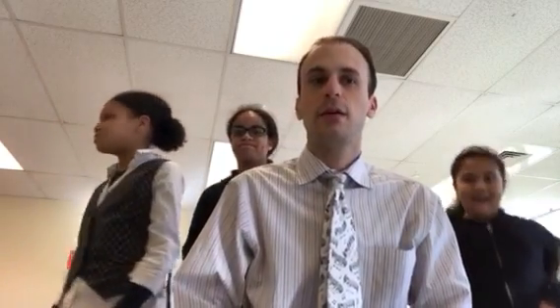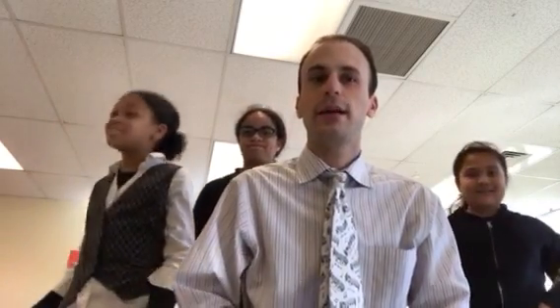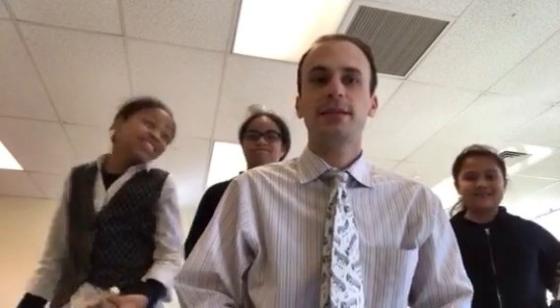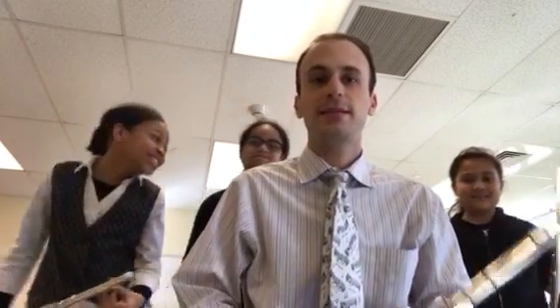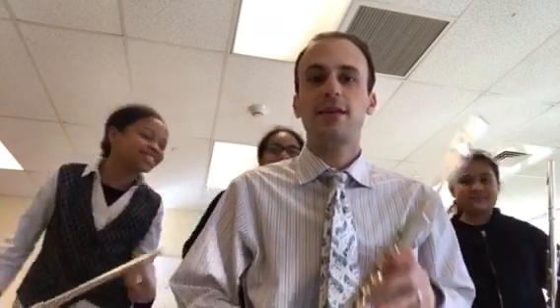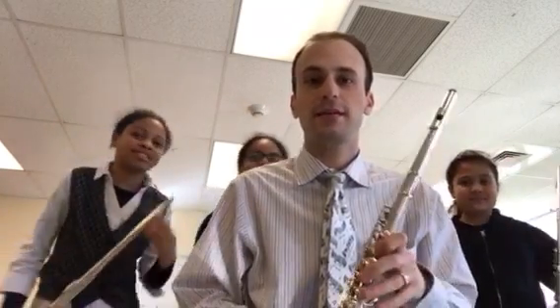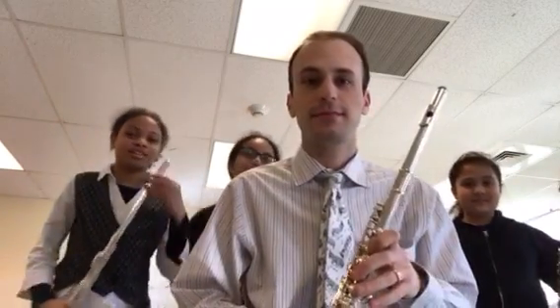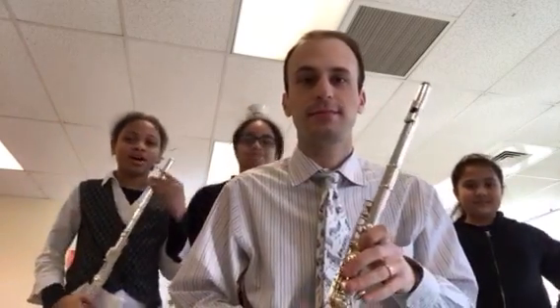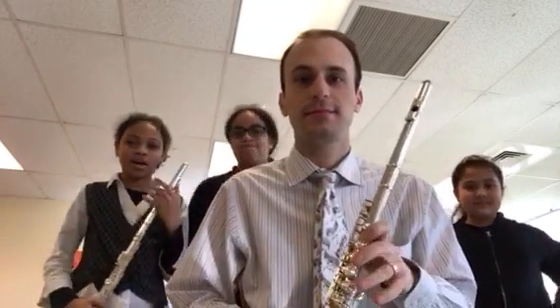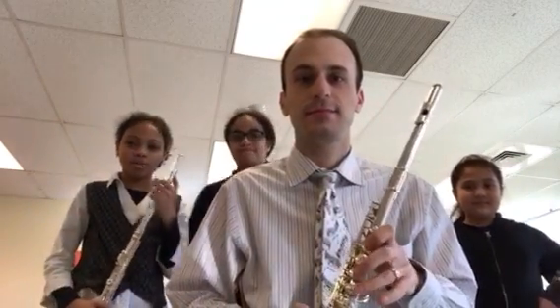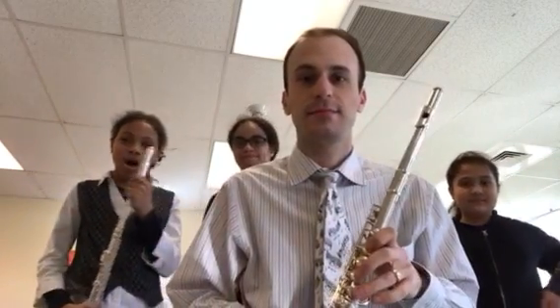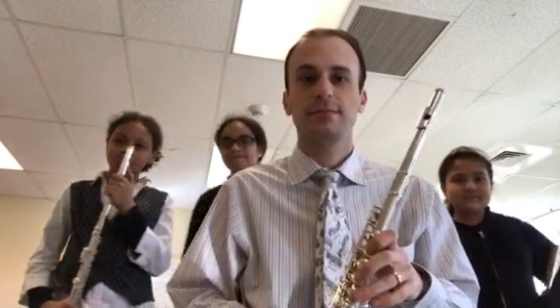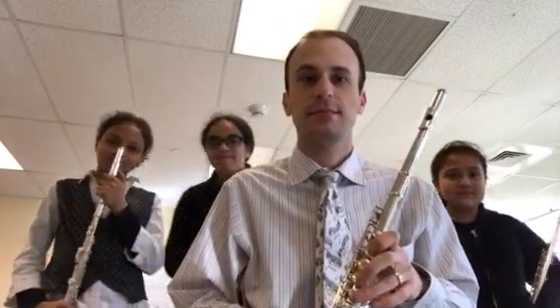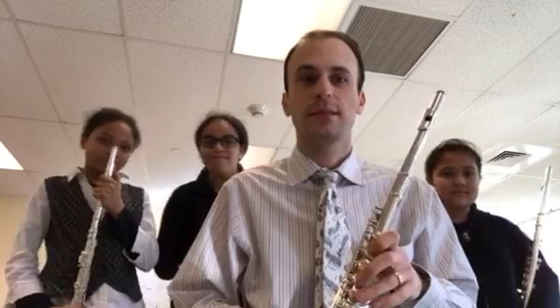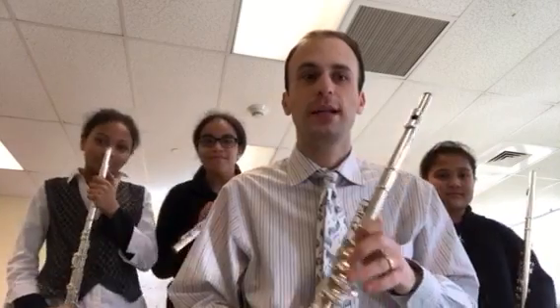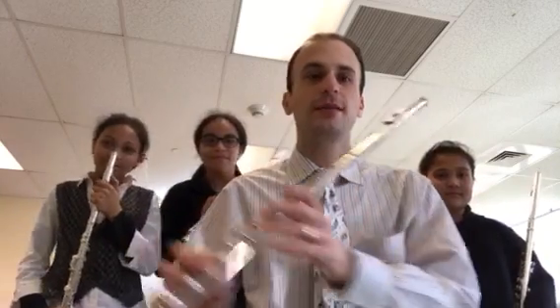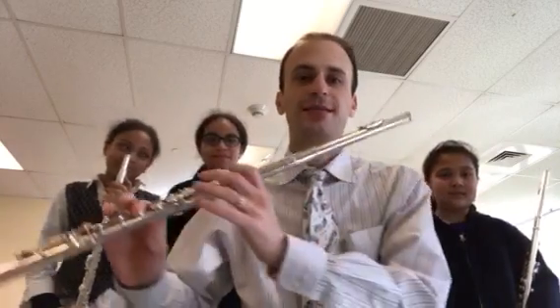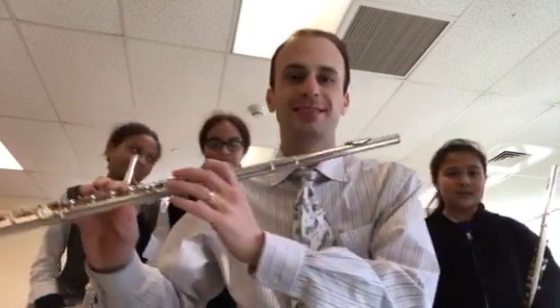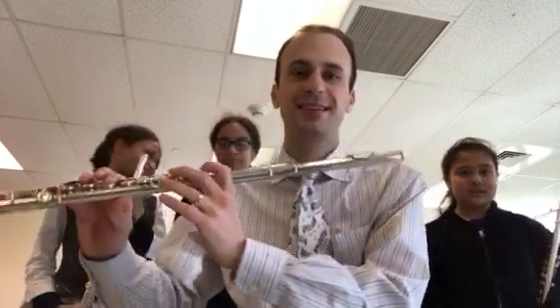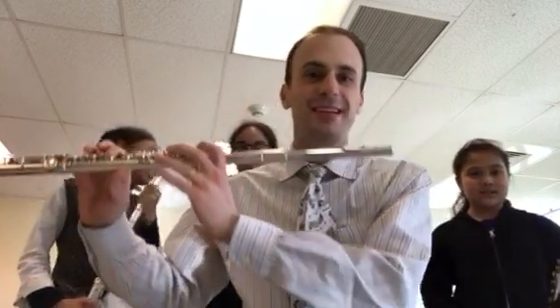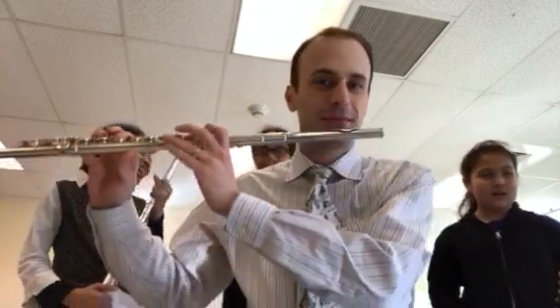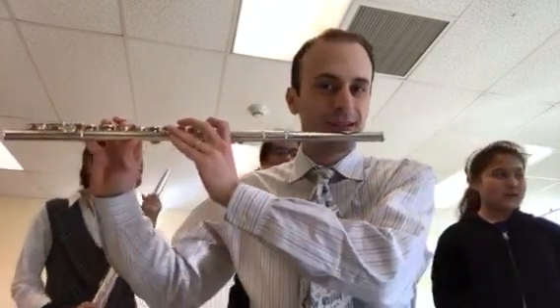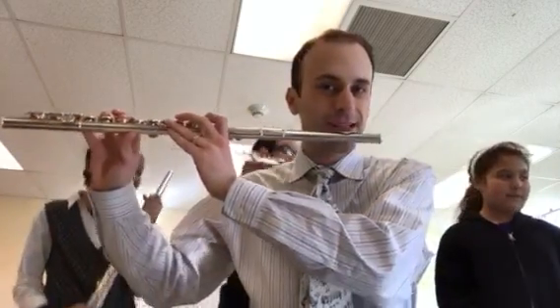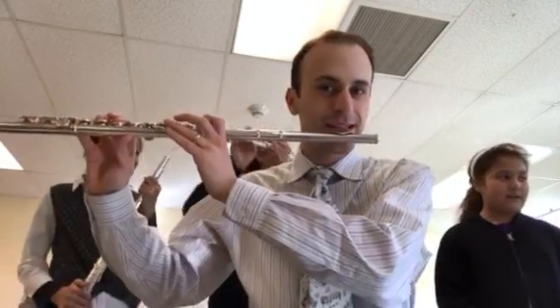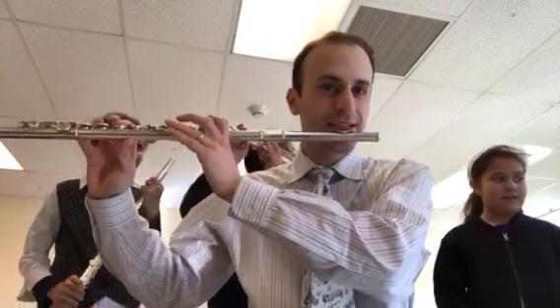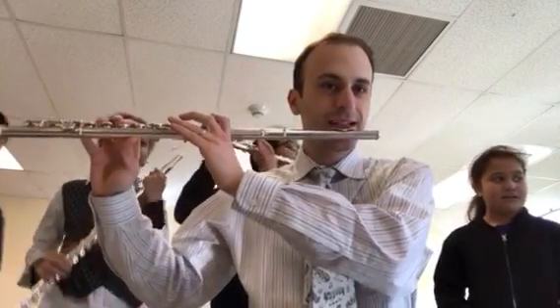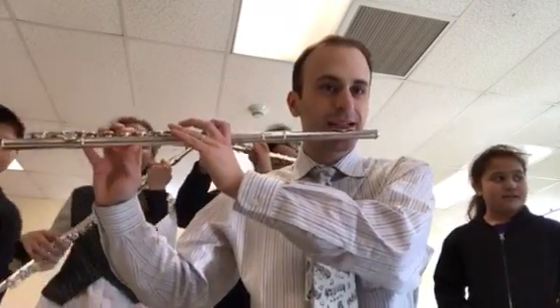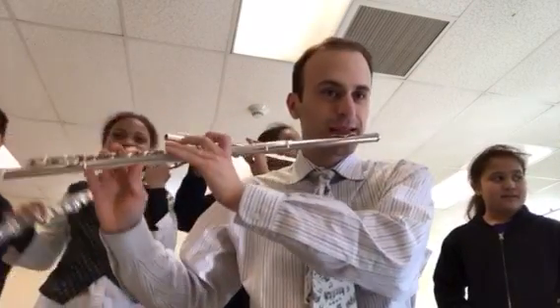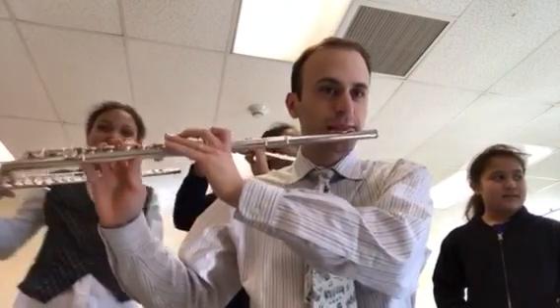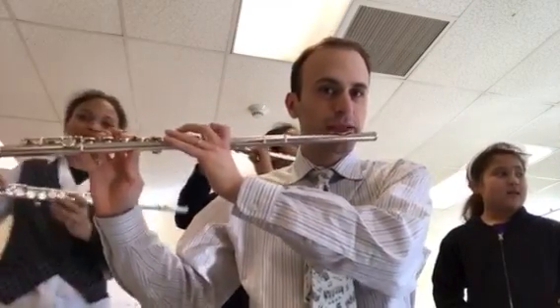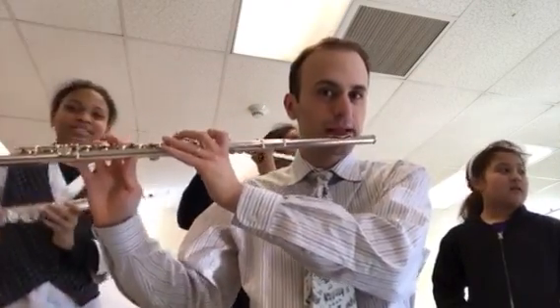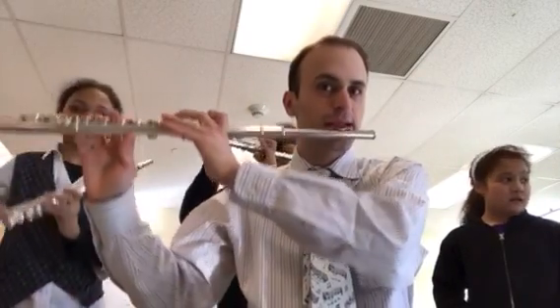Okay, number six is hard. Ready? One, two, number six.